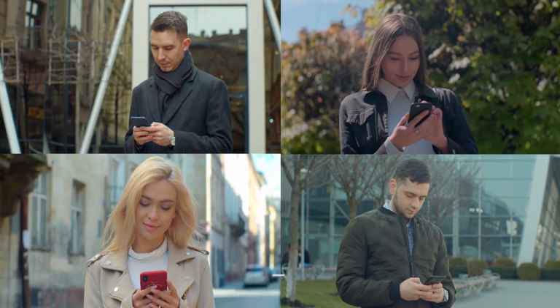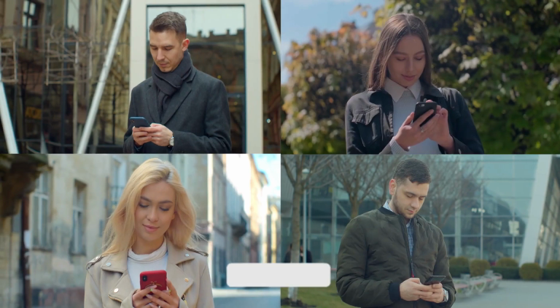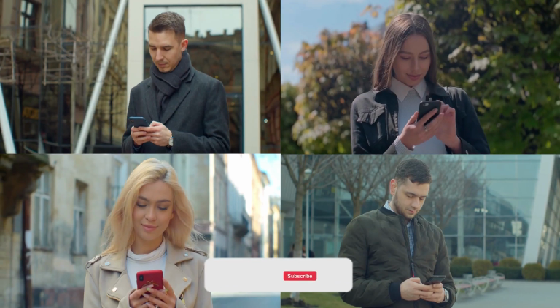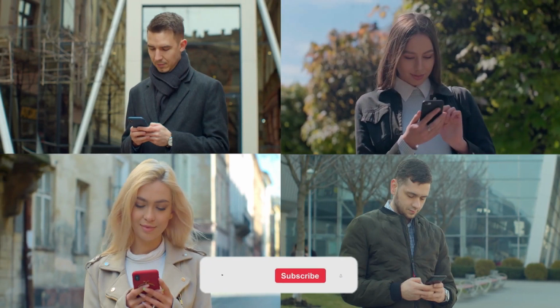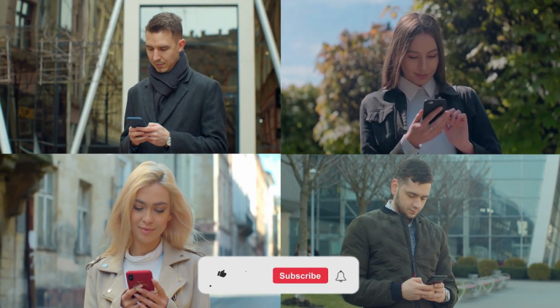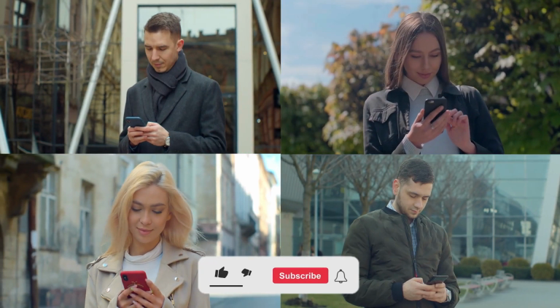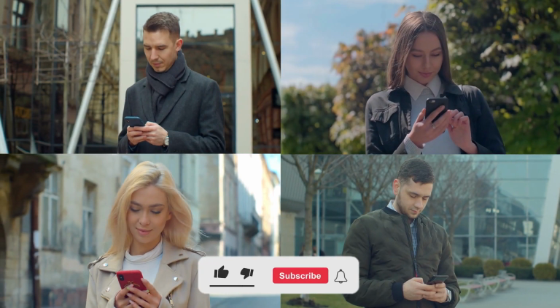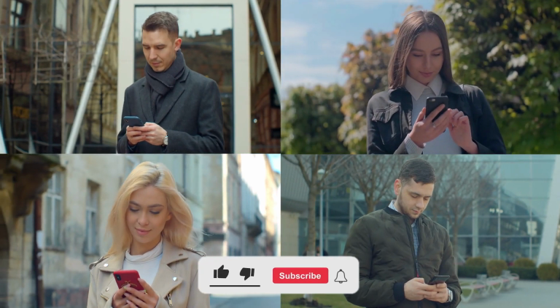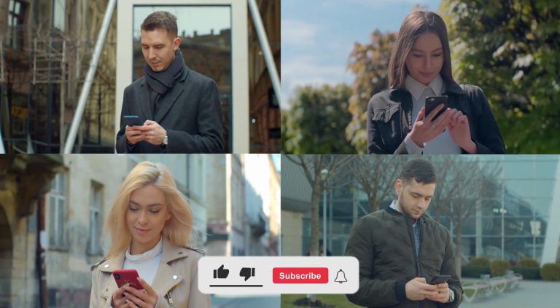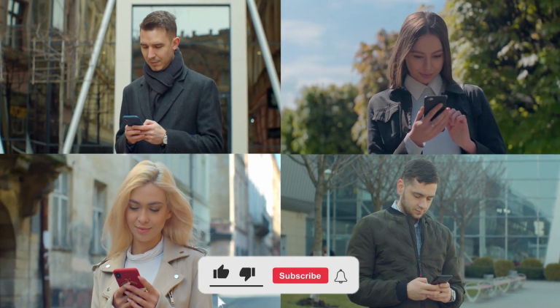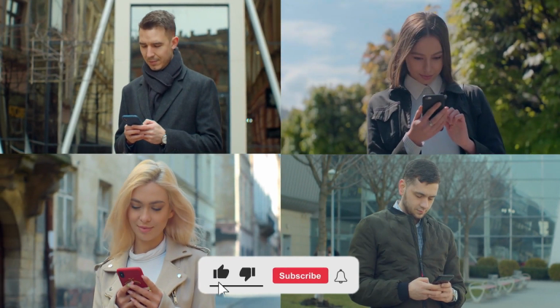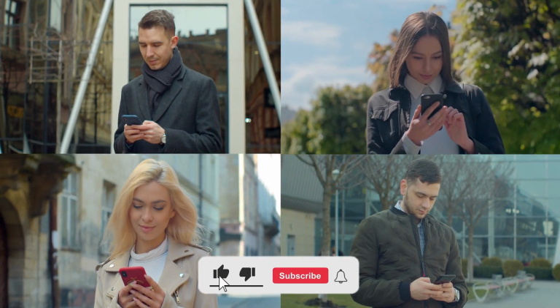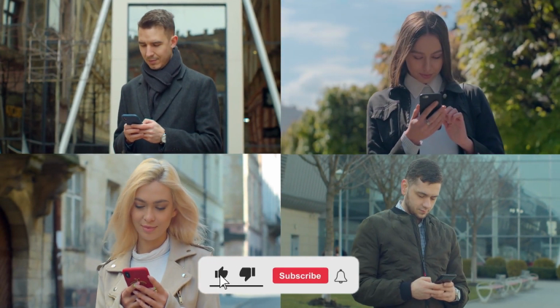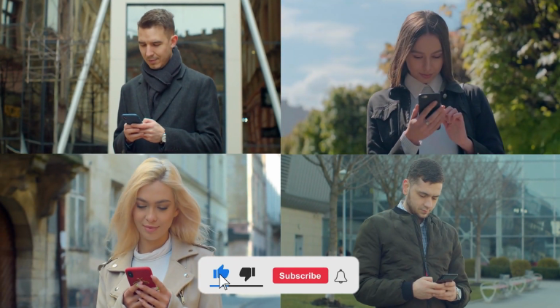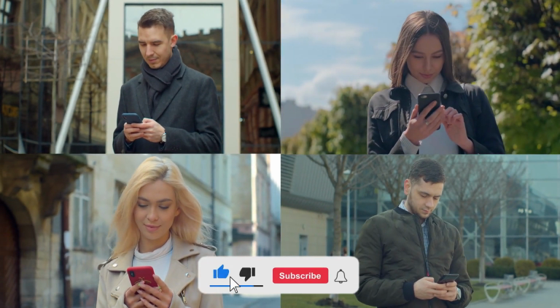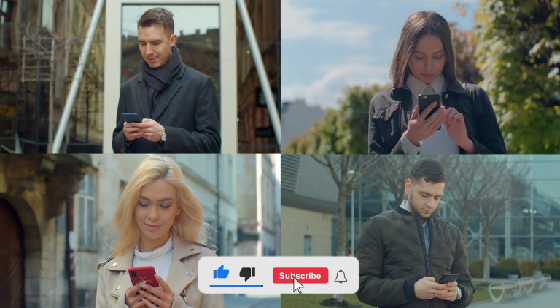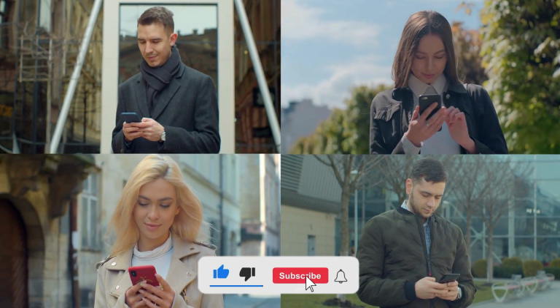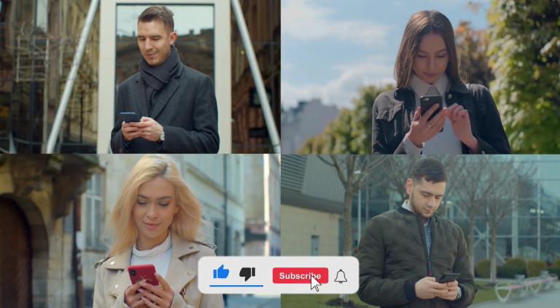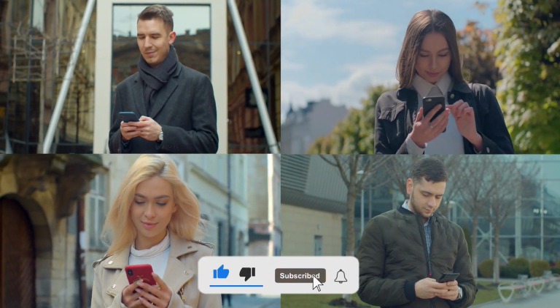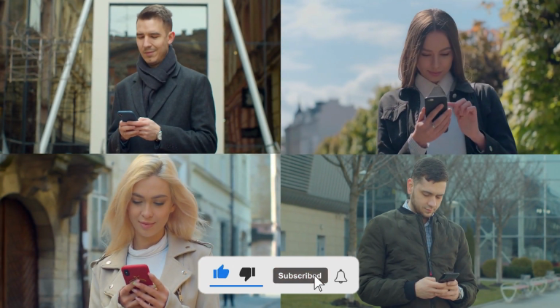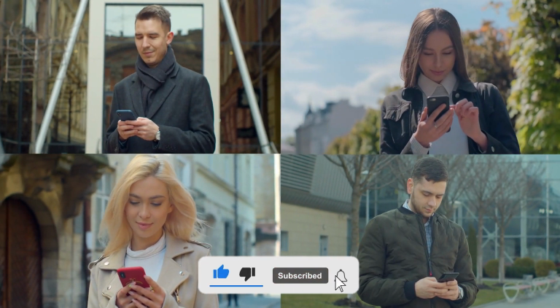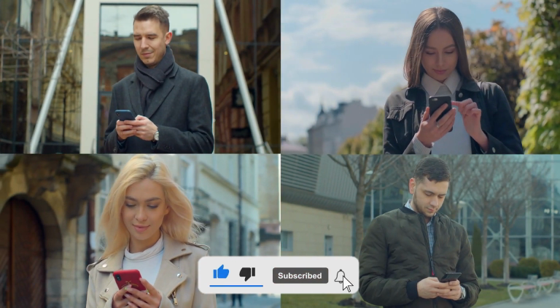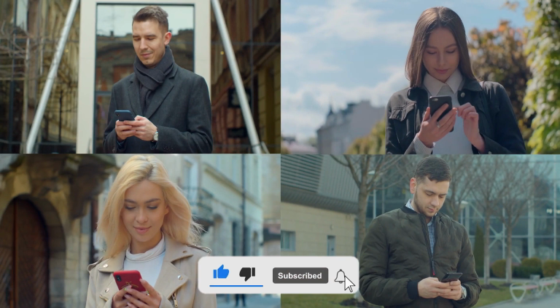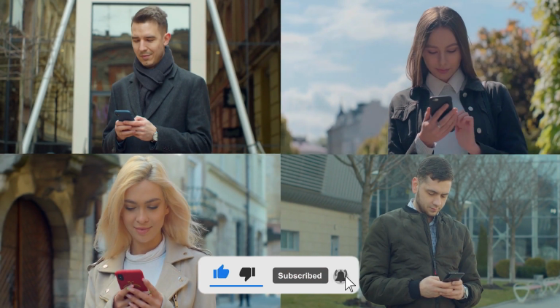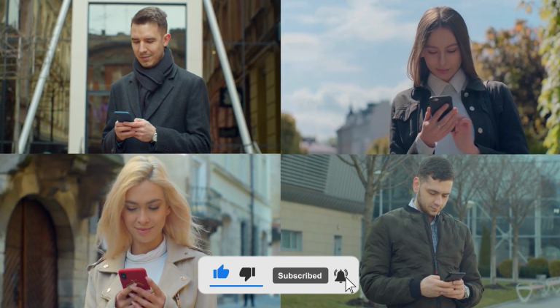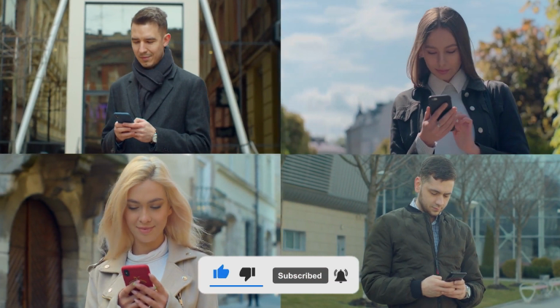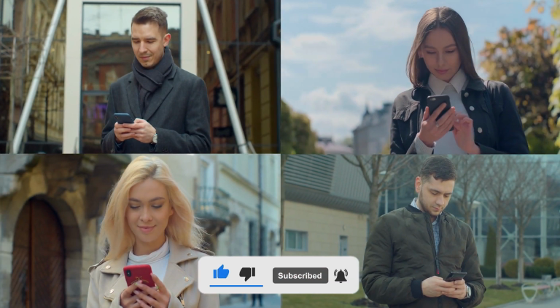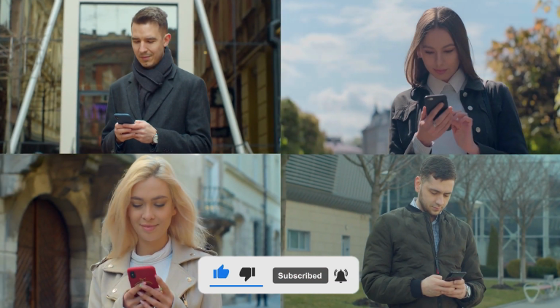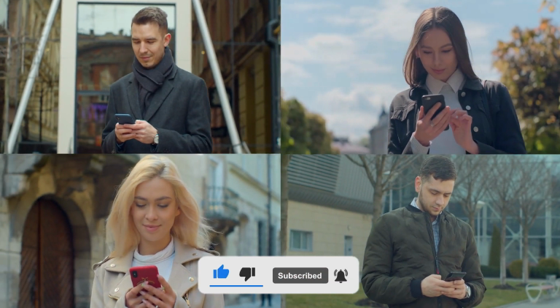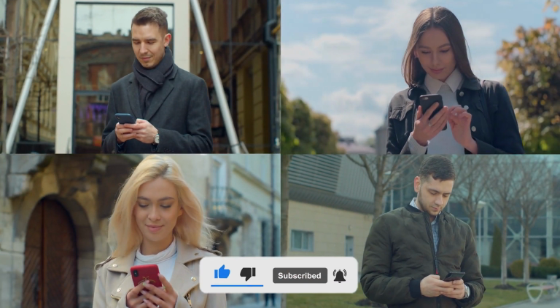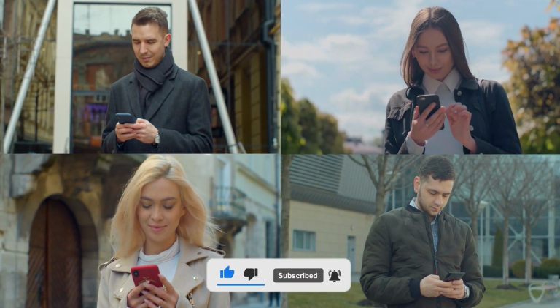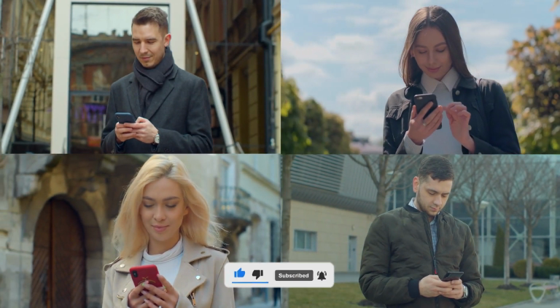Join the conversation. Don't forget to like, share, and subscribe for more insights.